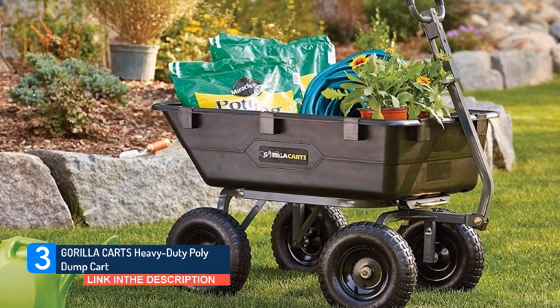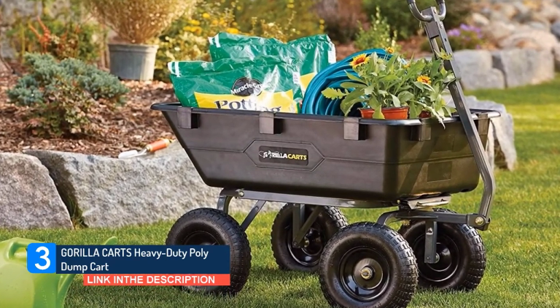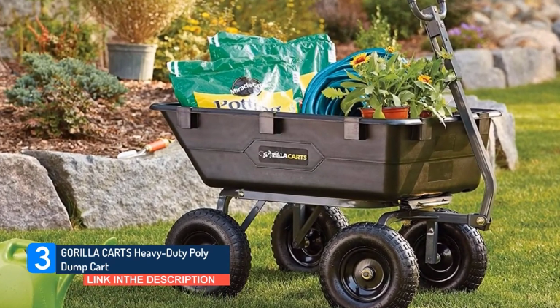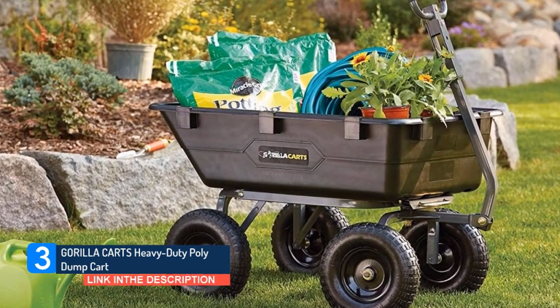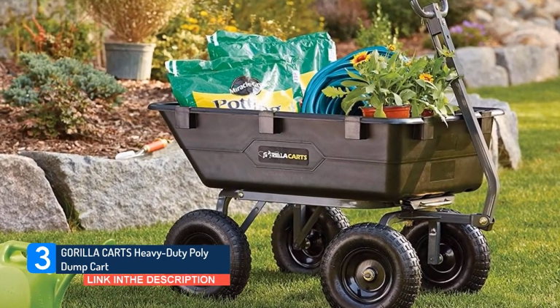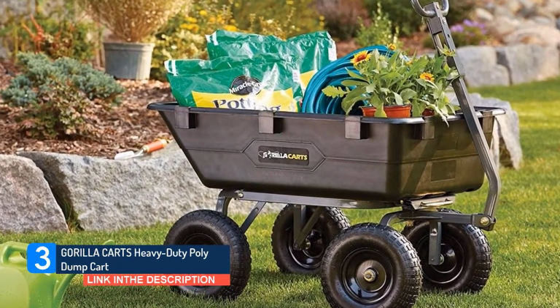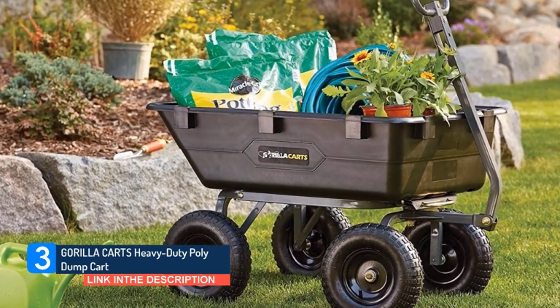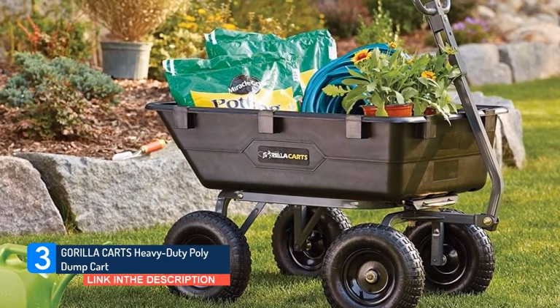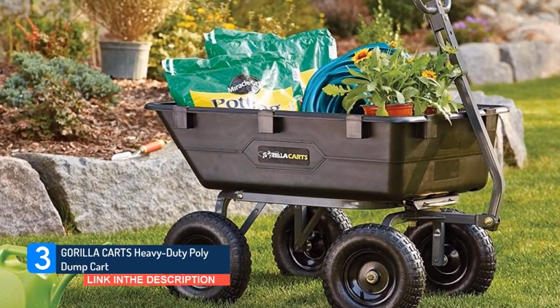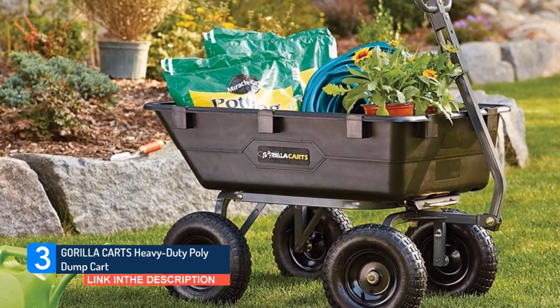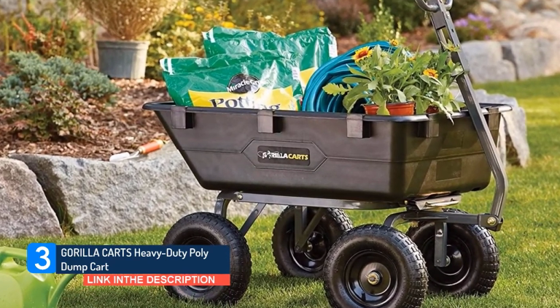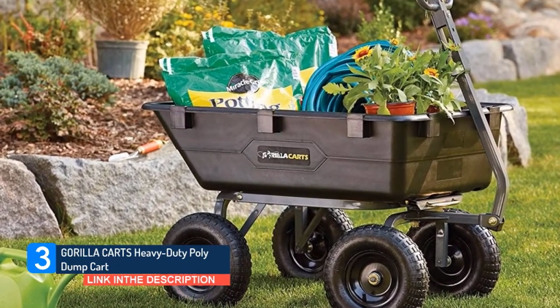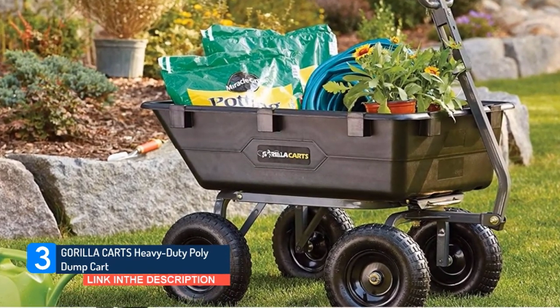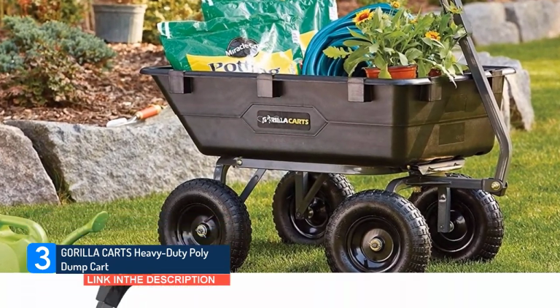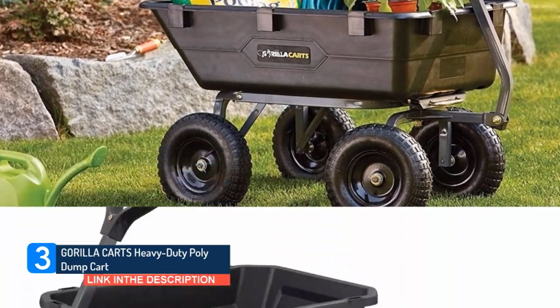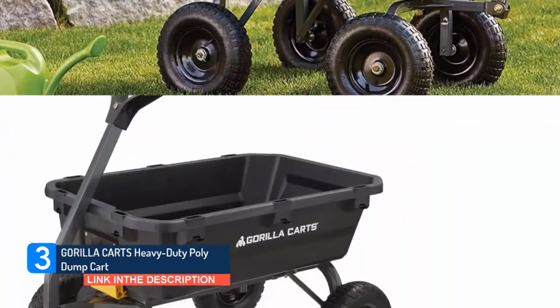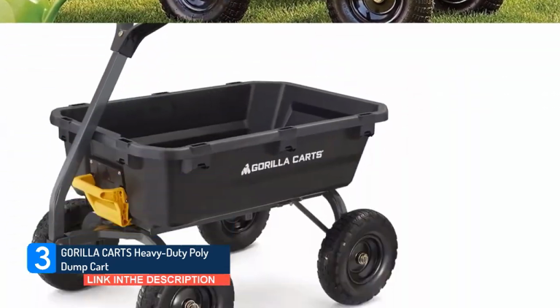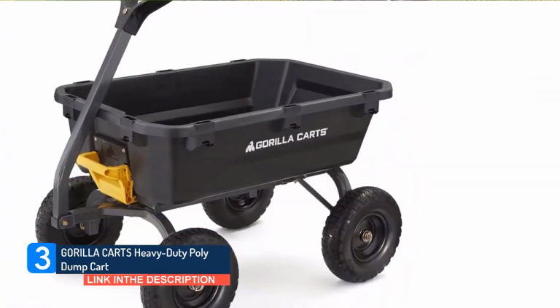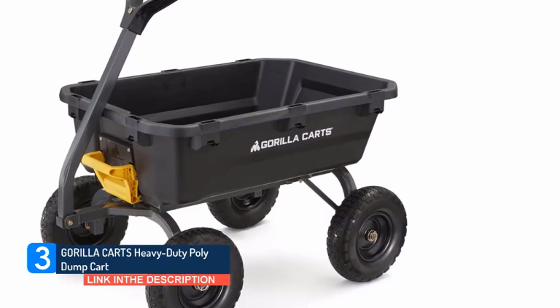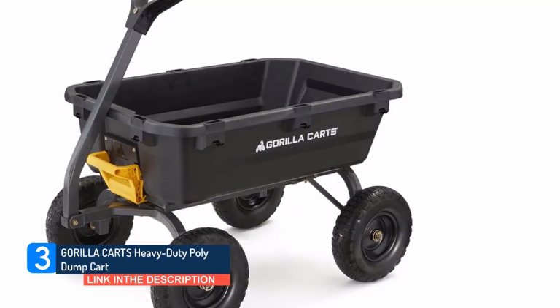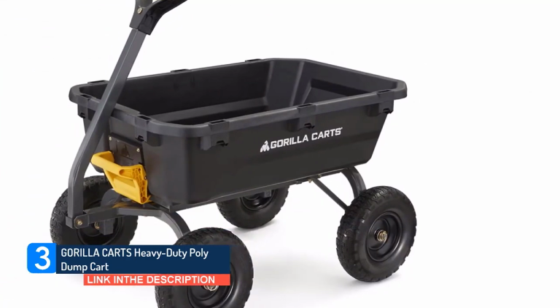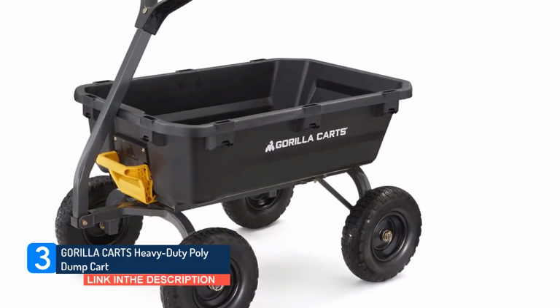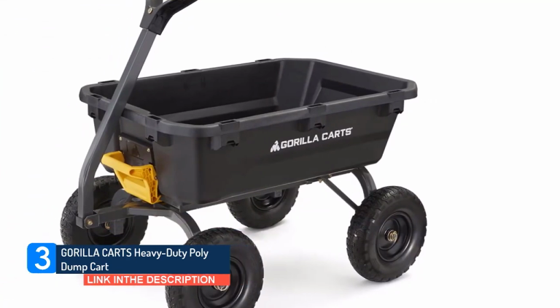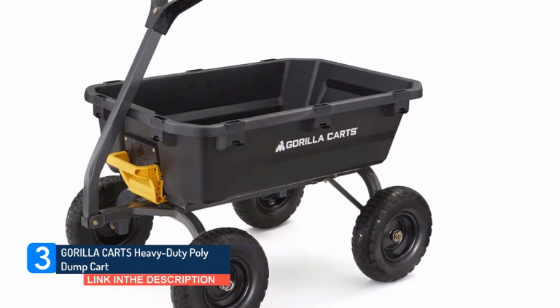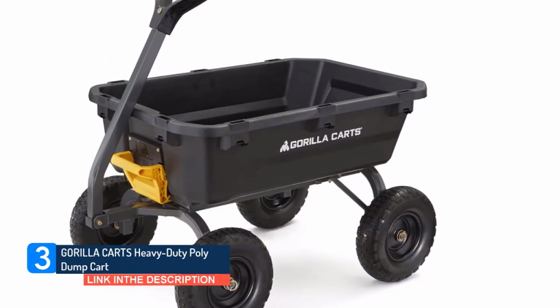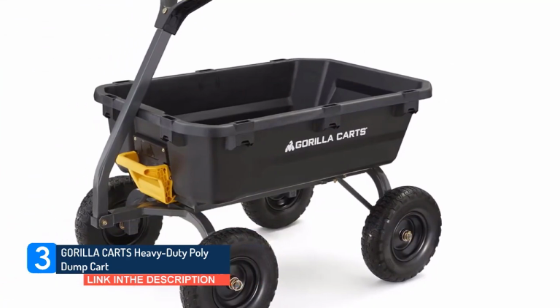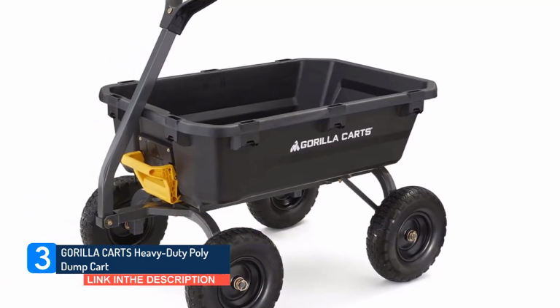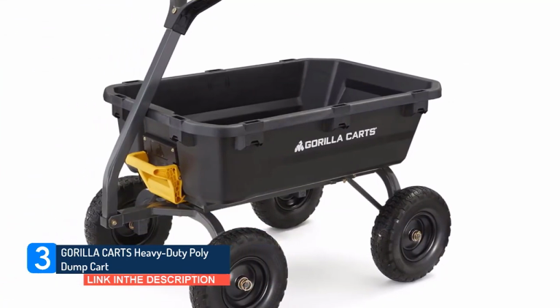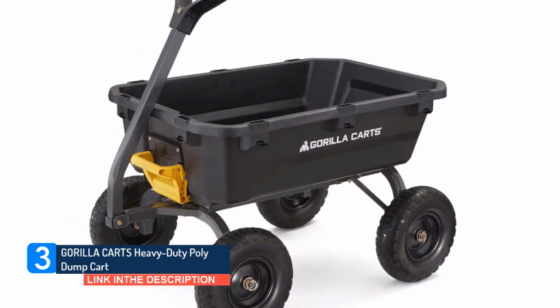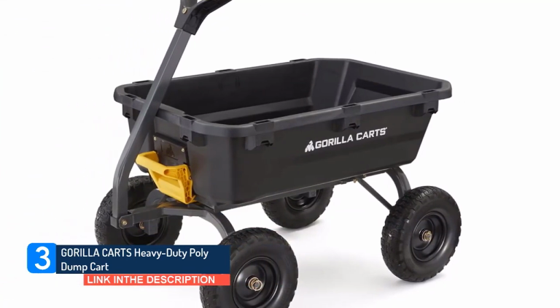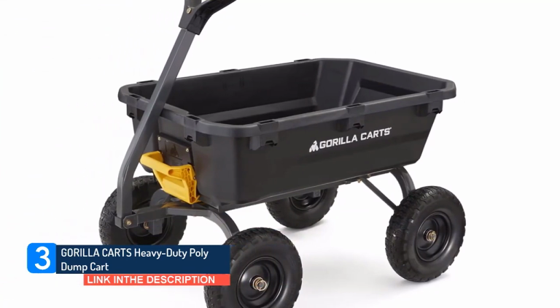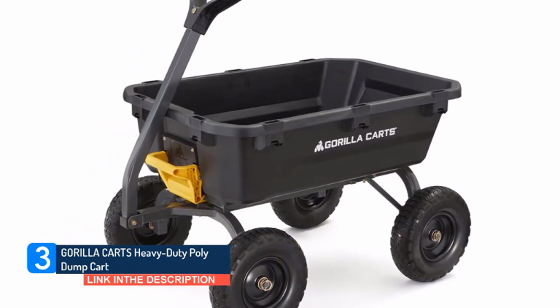Features no-flat foam-filled tires that are maintenance-free, and ensure you never have to put air in the tires again.